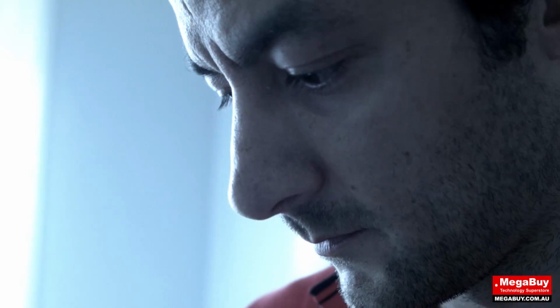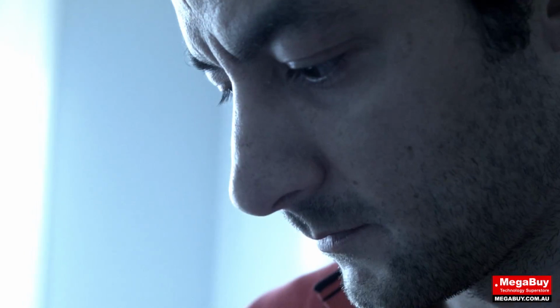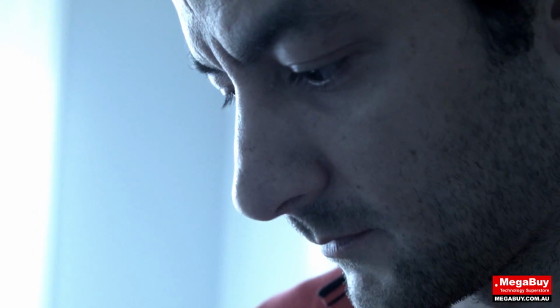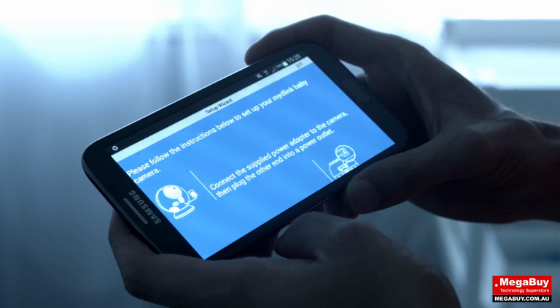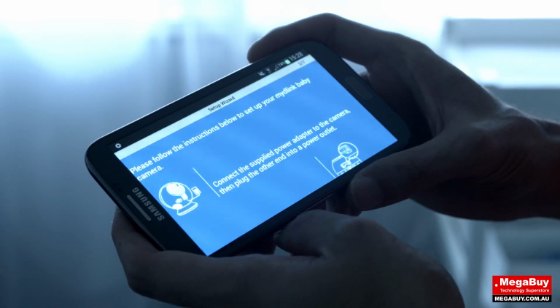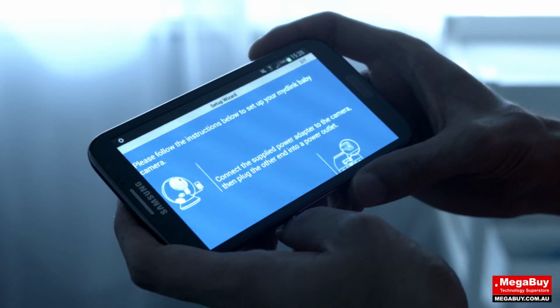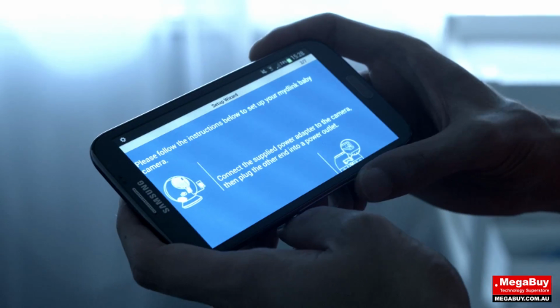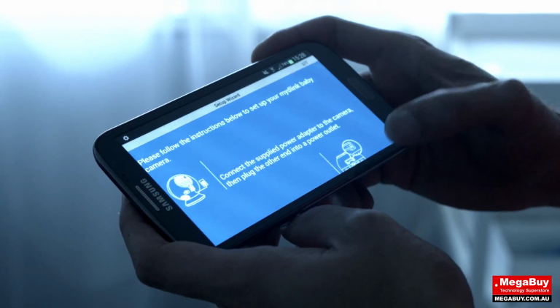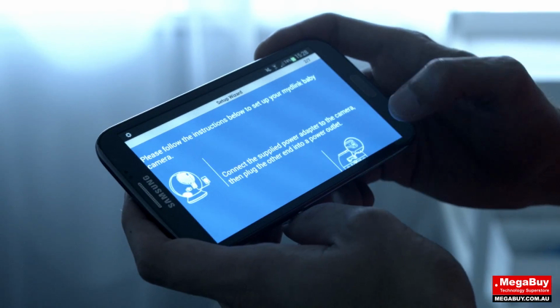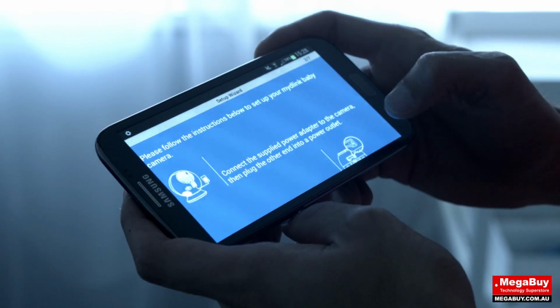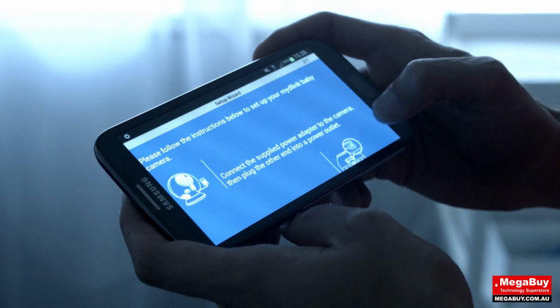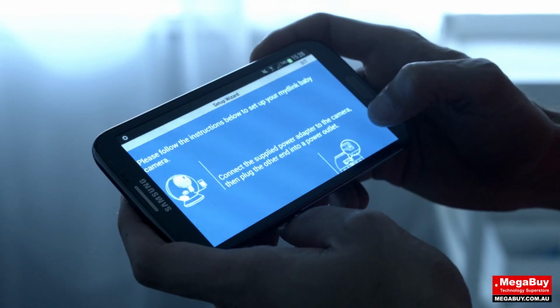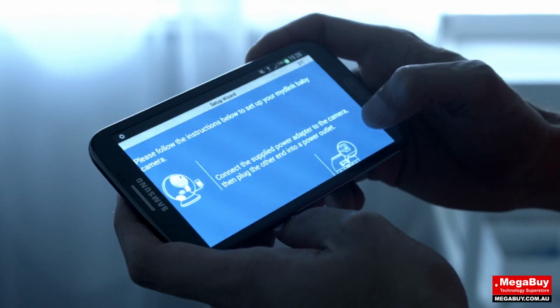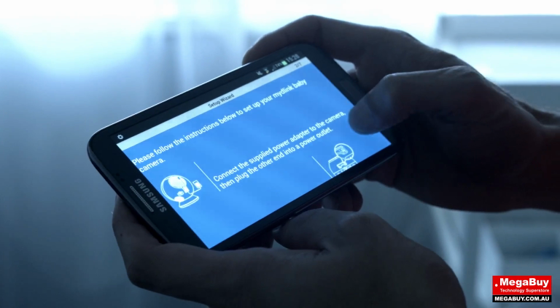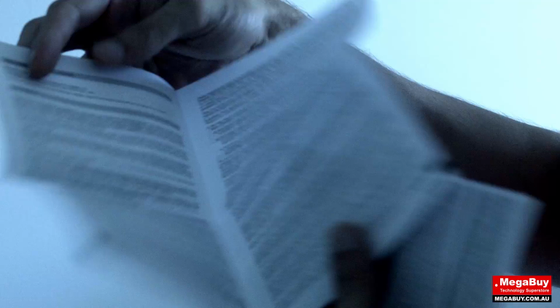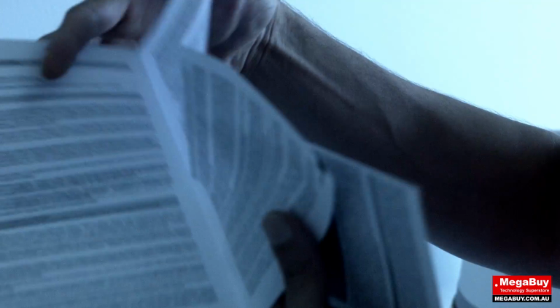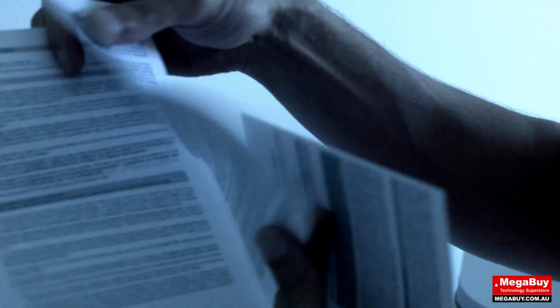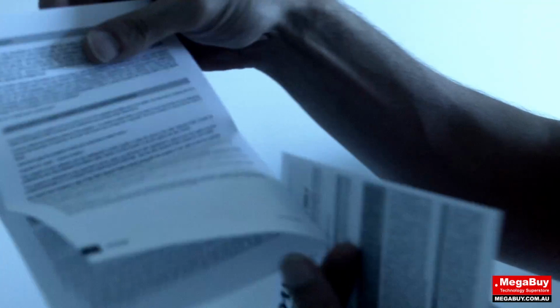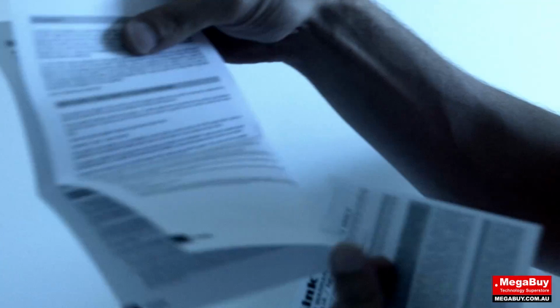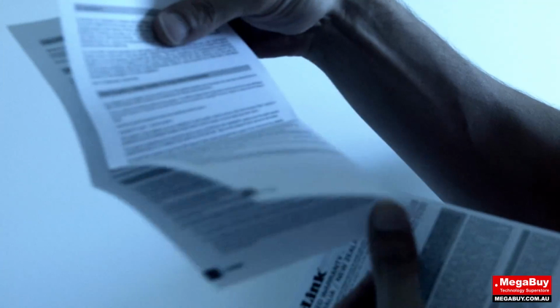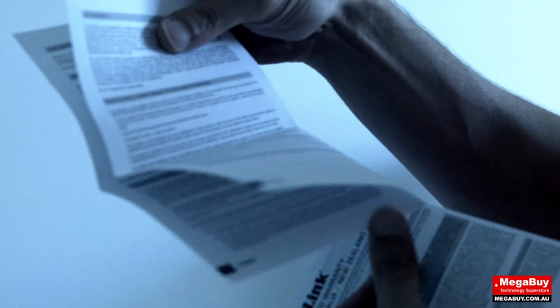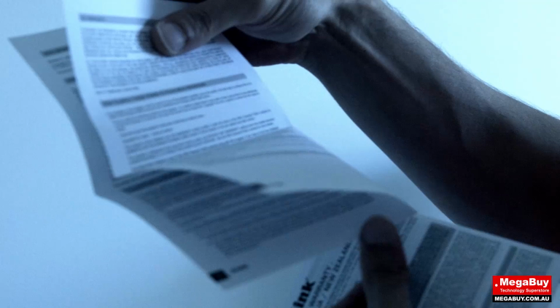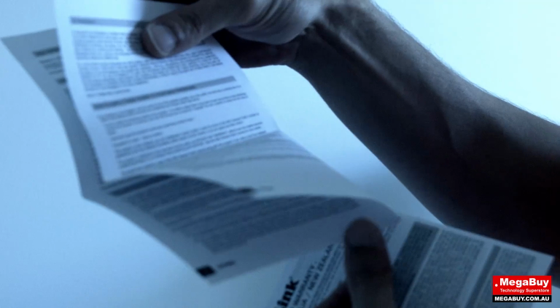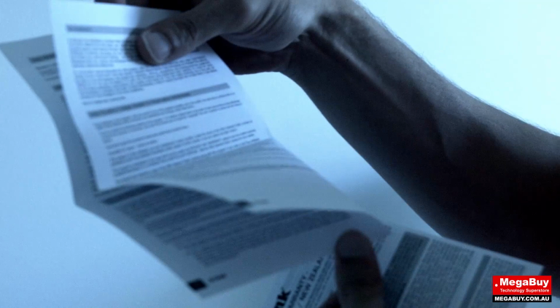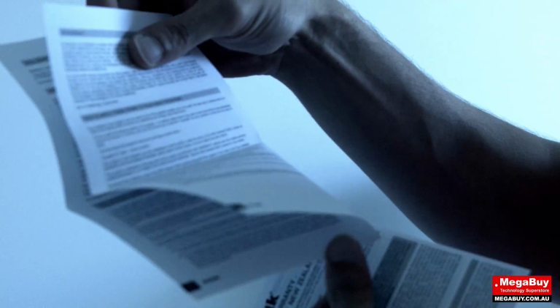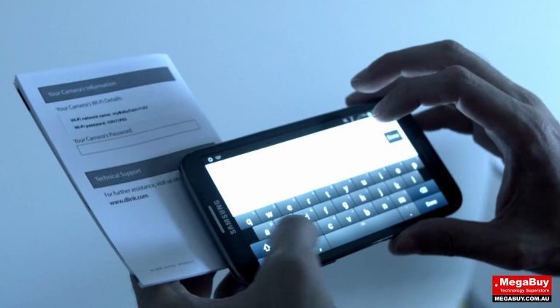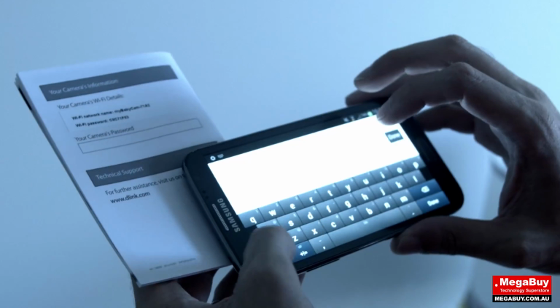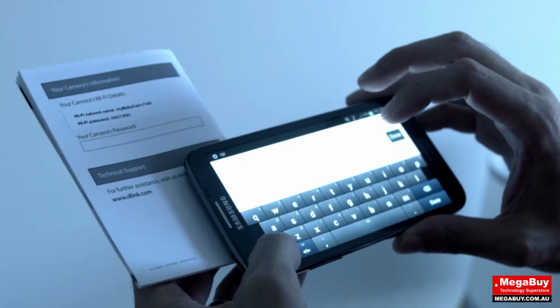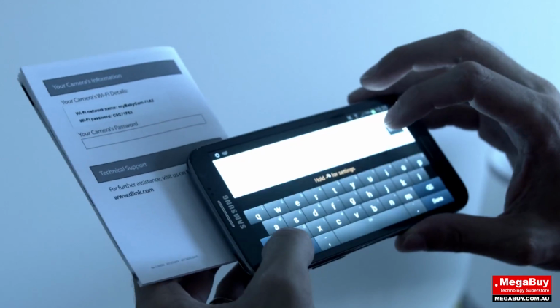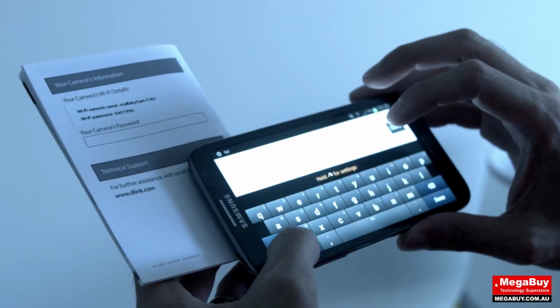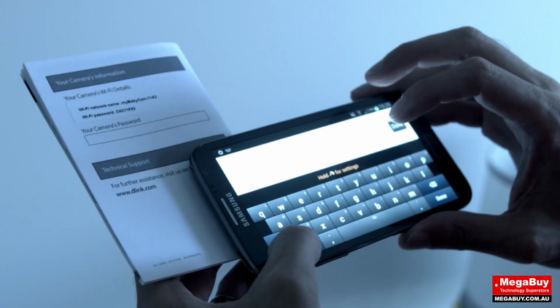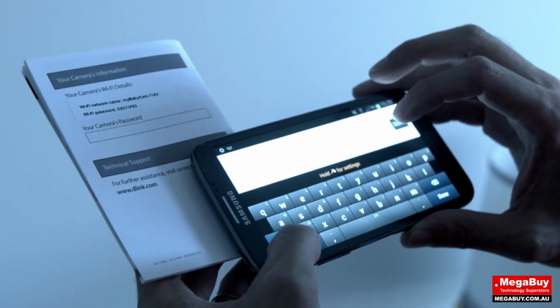After spending some time setting it up, we started testing it with our phone, typing in the Wi-Fi password for the device.